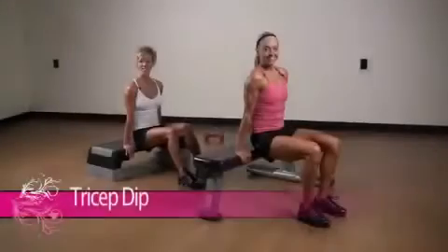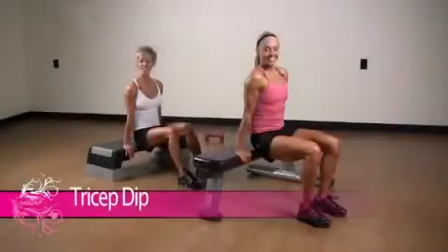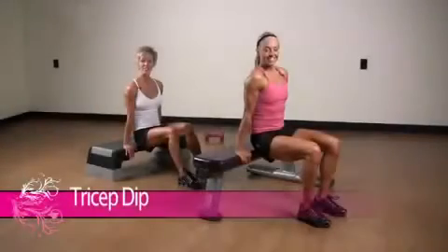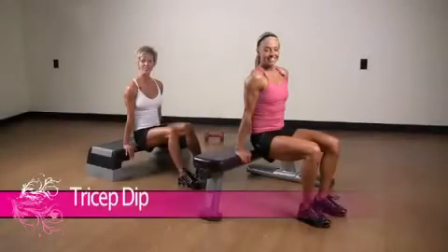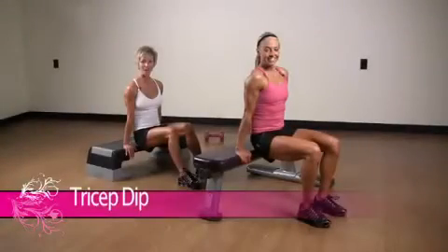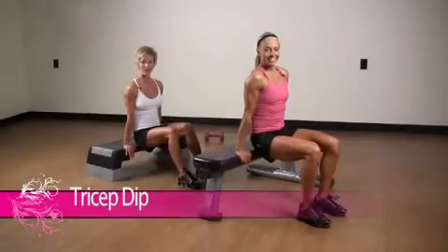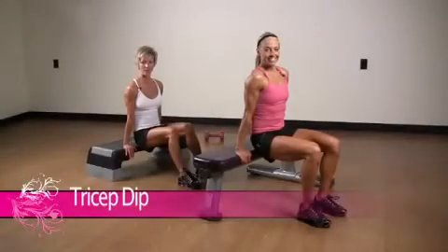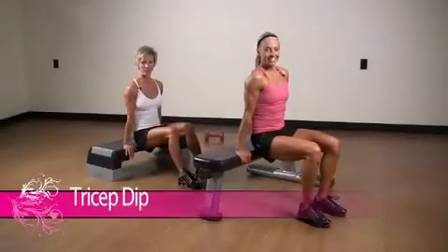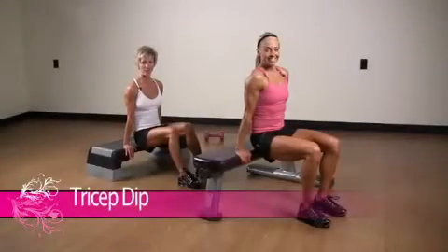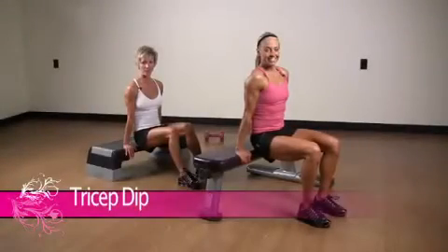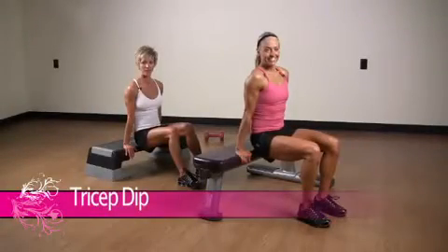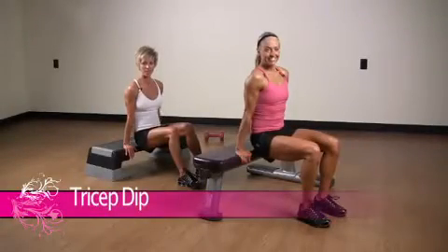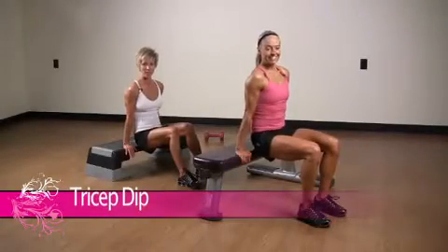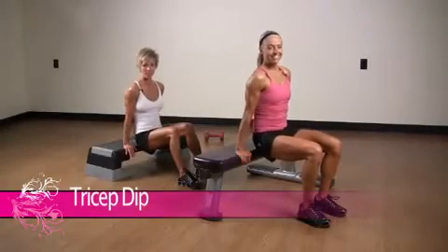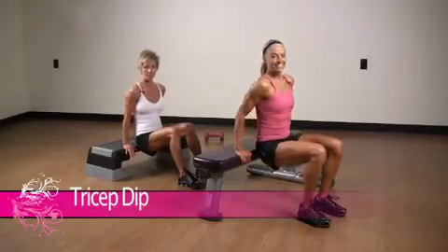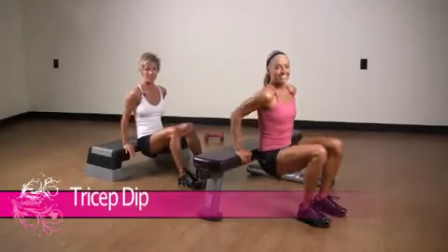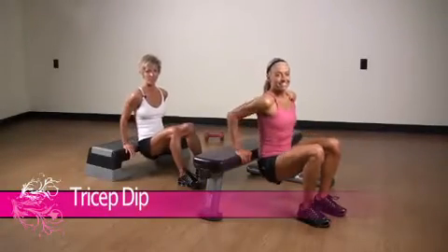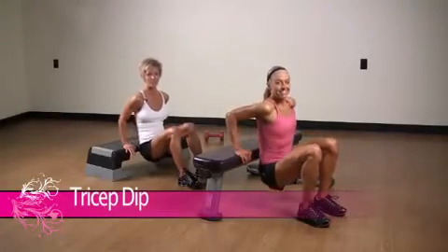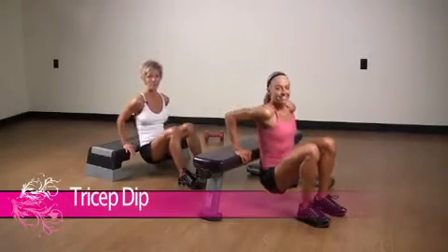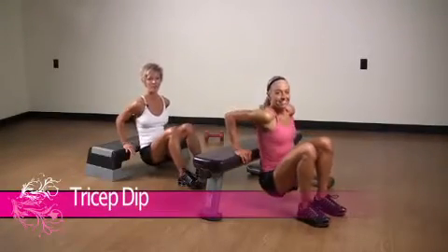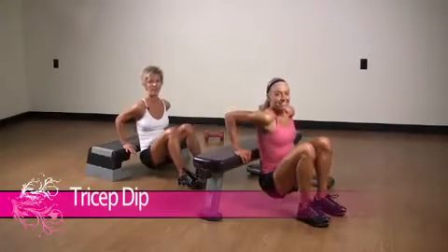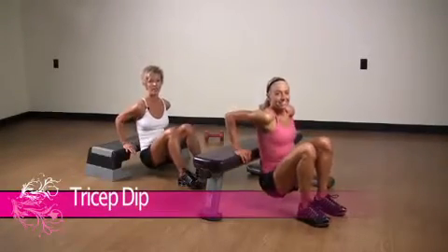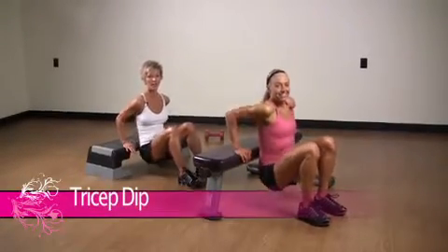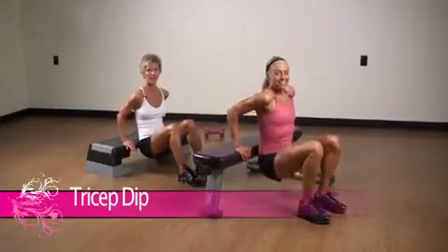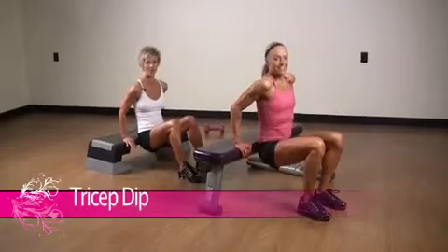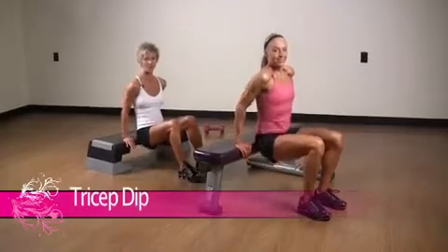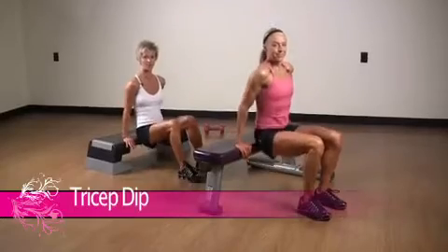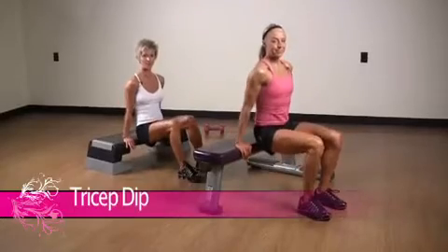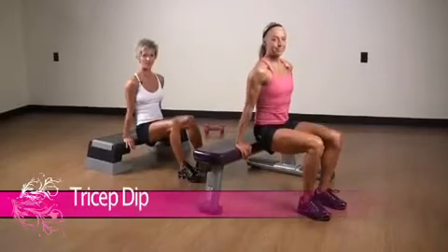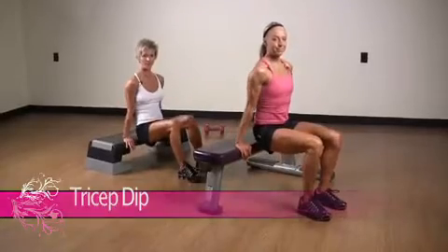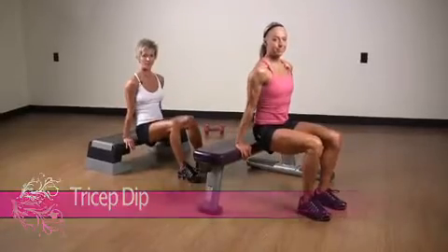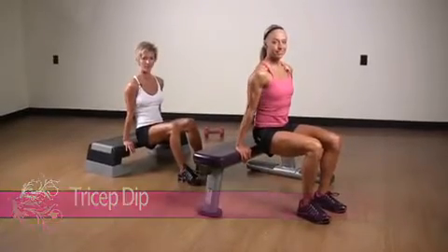This is the tricep dip. Come down, two, three, up, two, three.